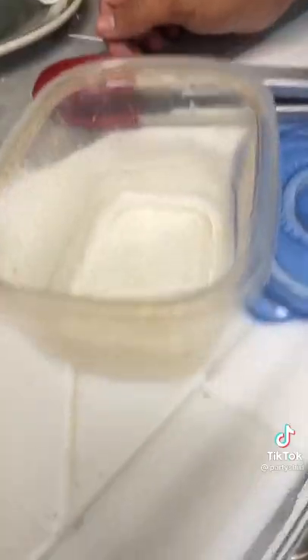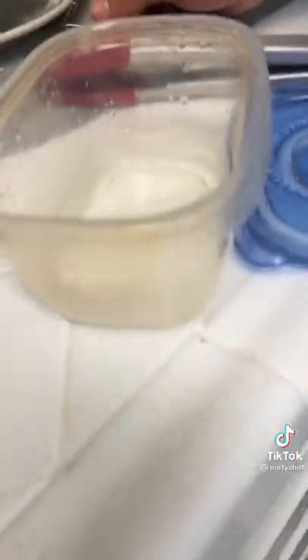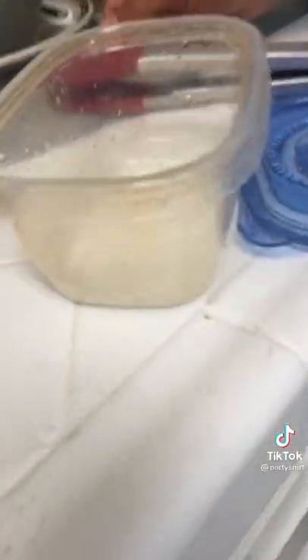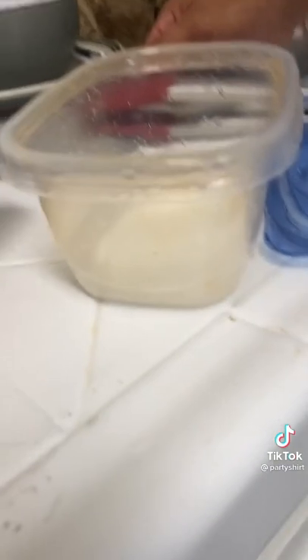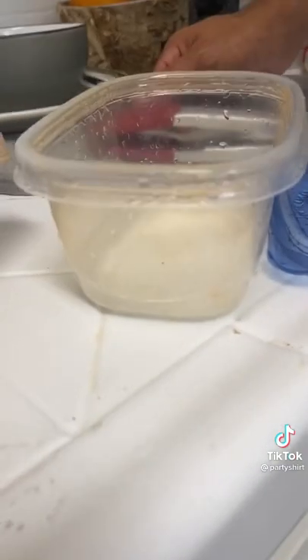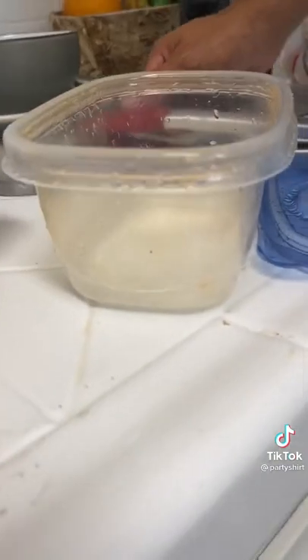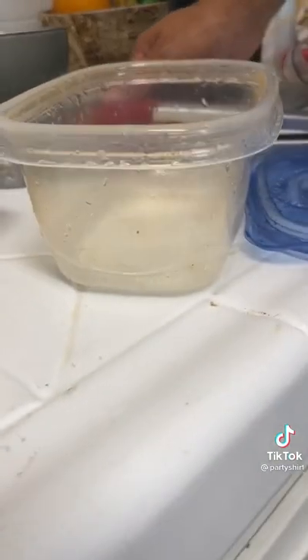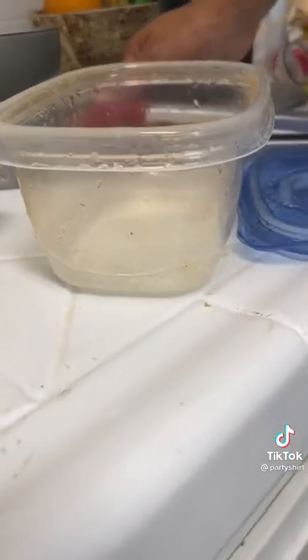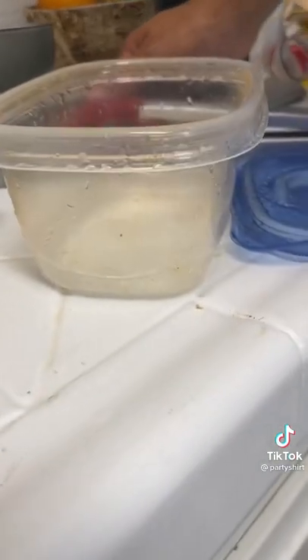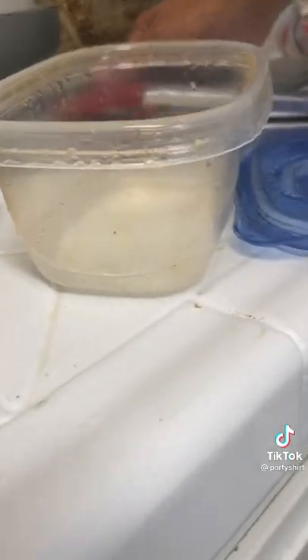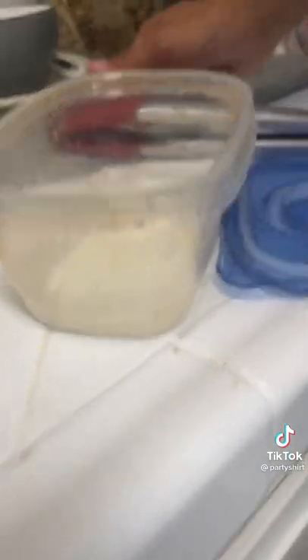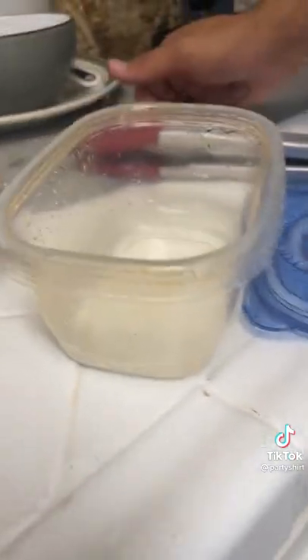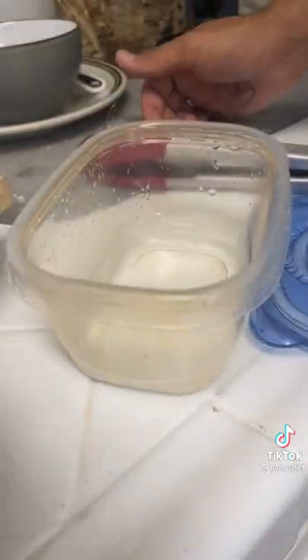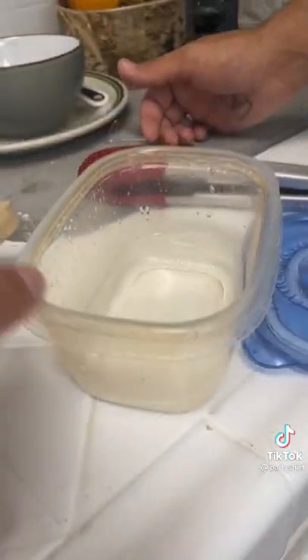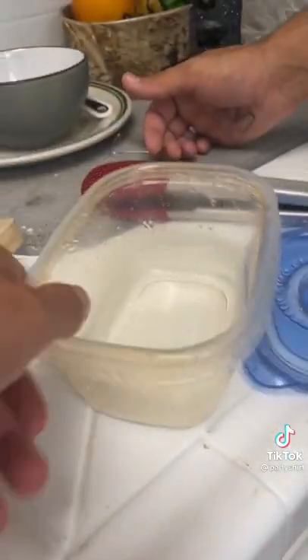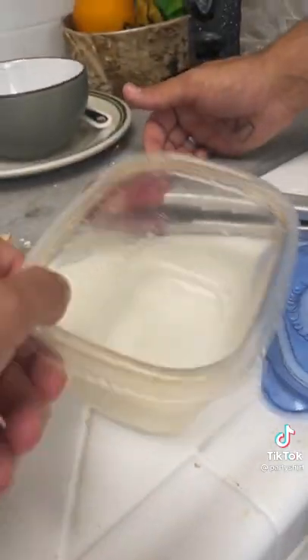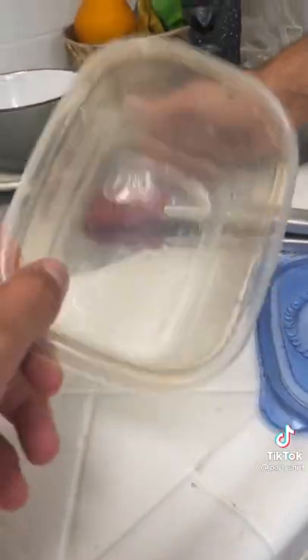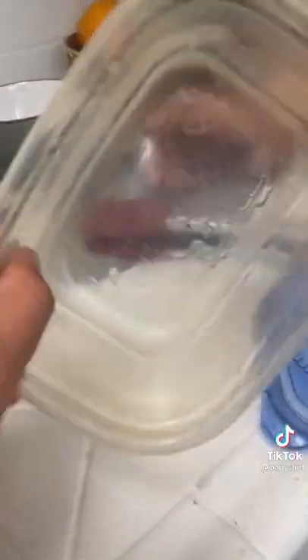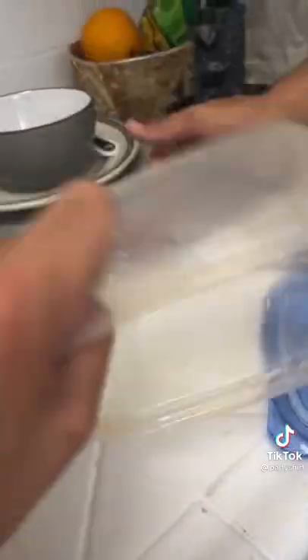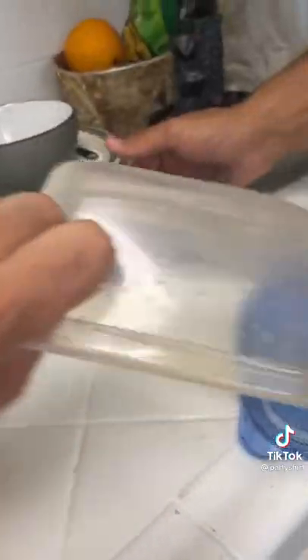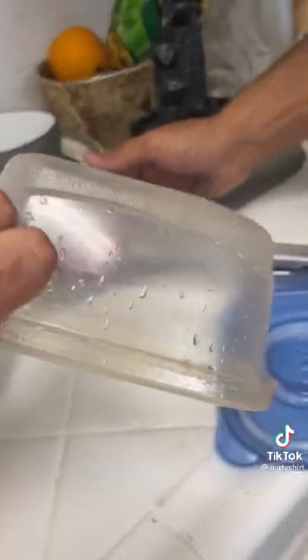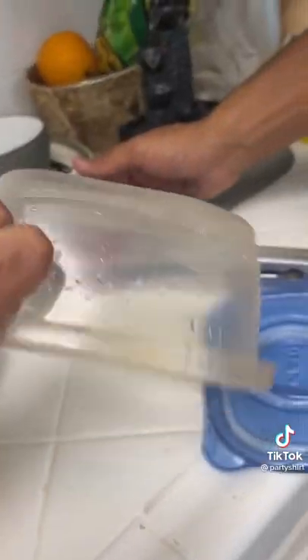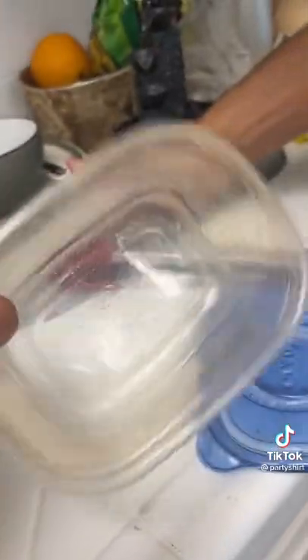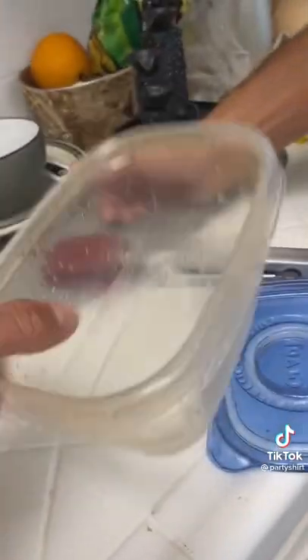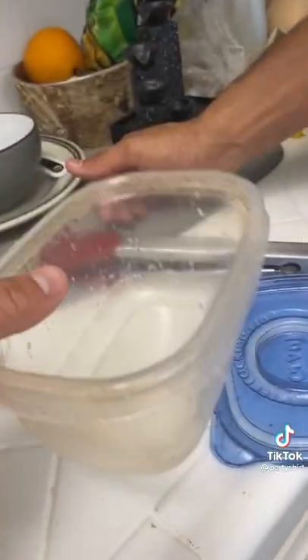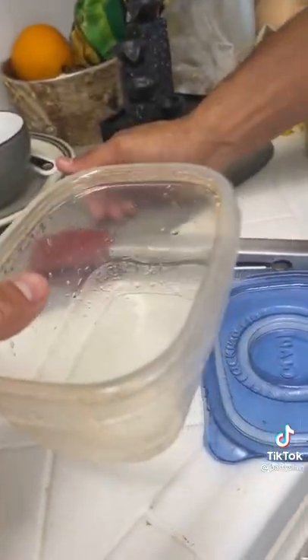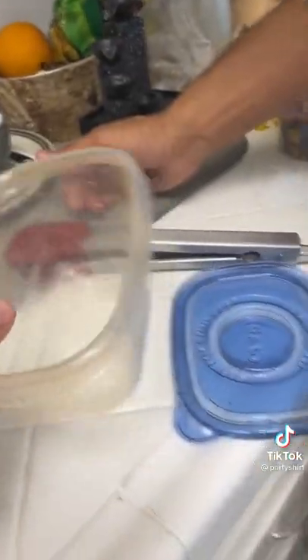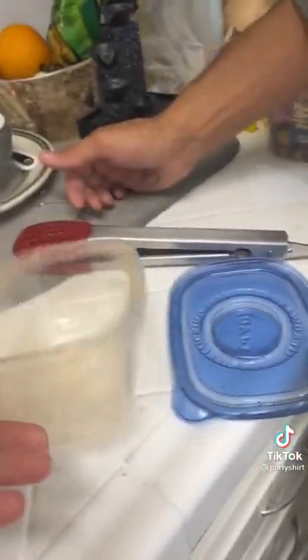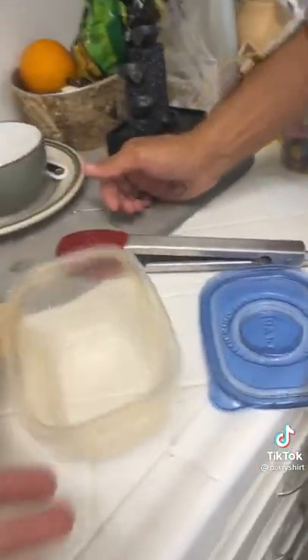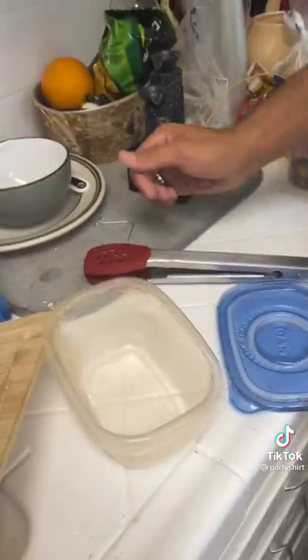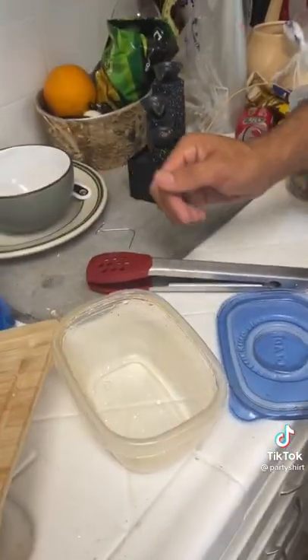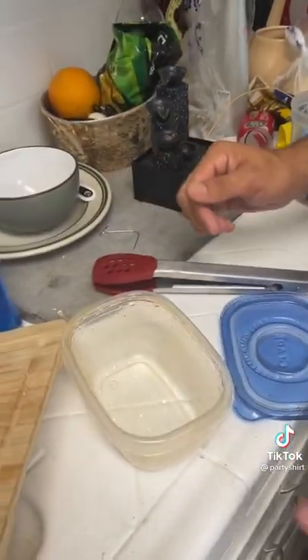All right, this is what we're starting with. It's got them sore stains, as you can see. Let's see if we can fix it.